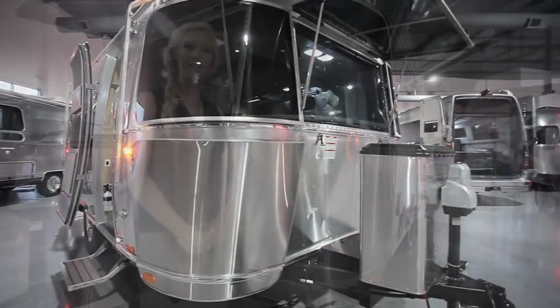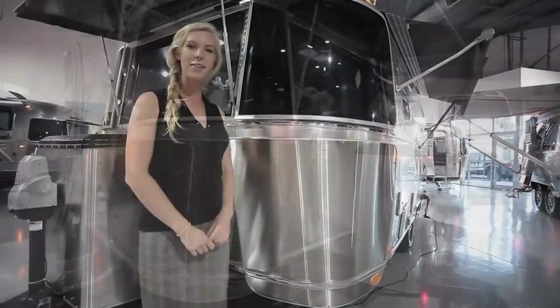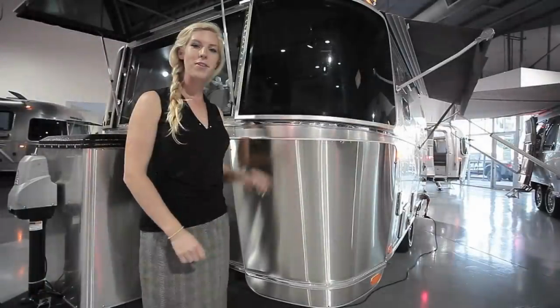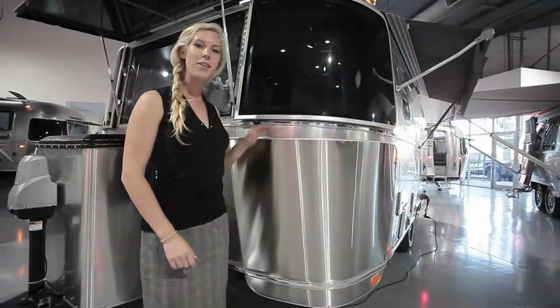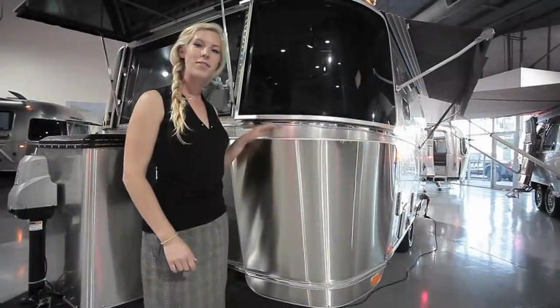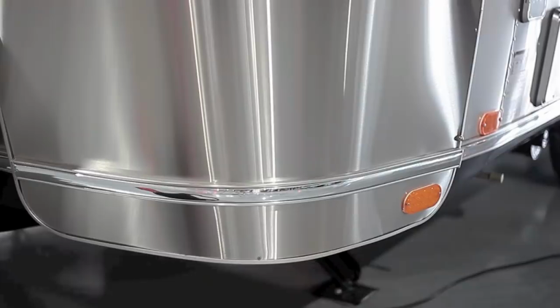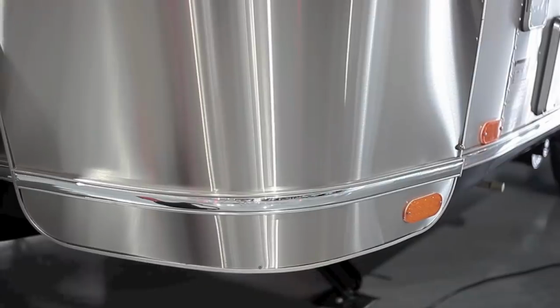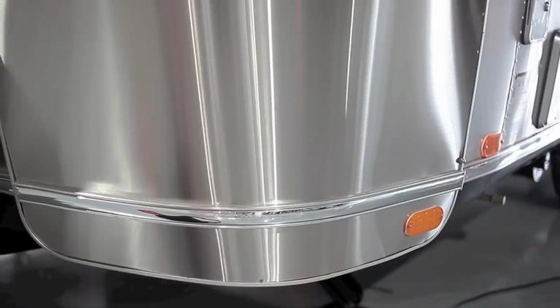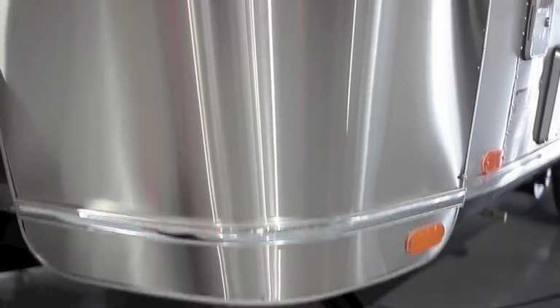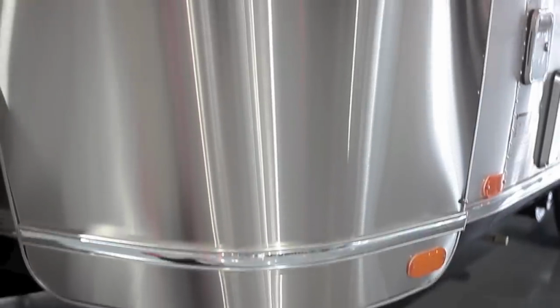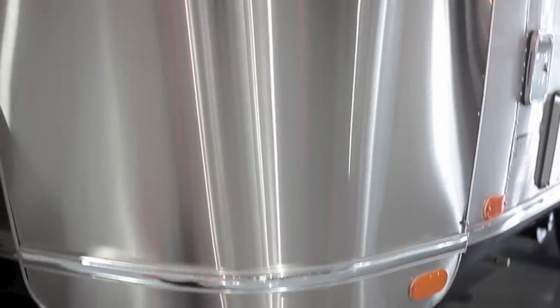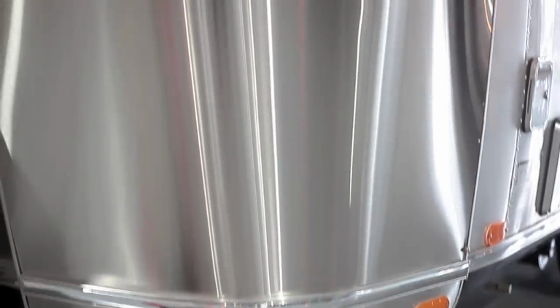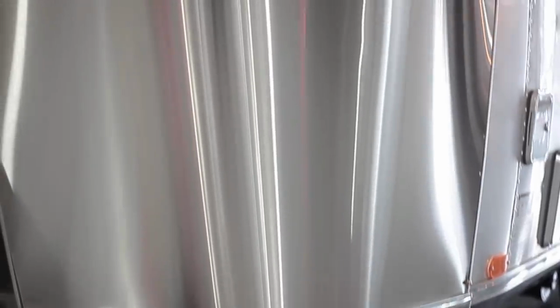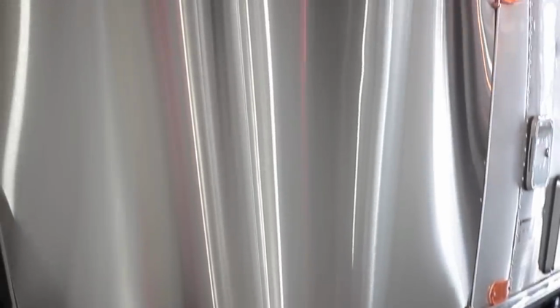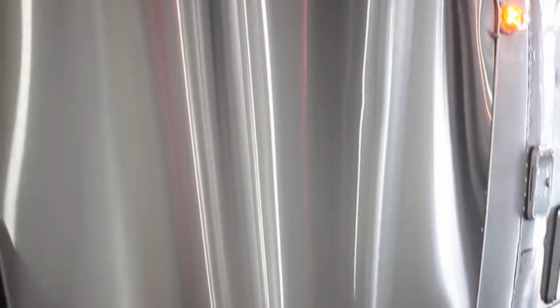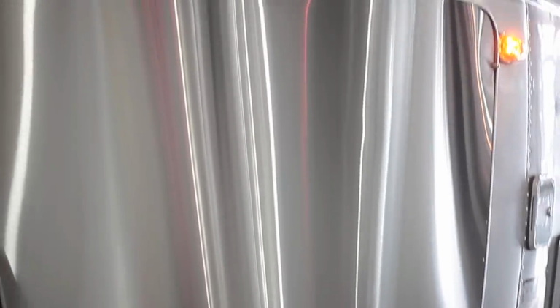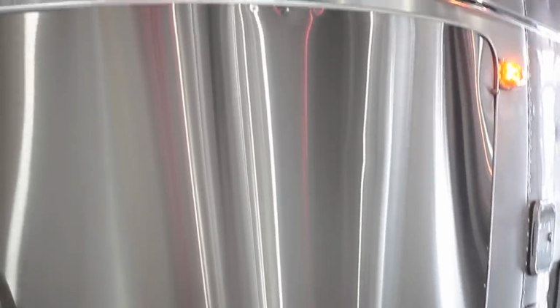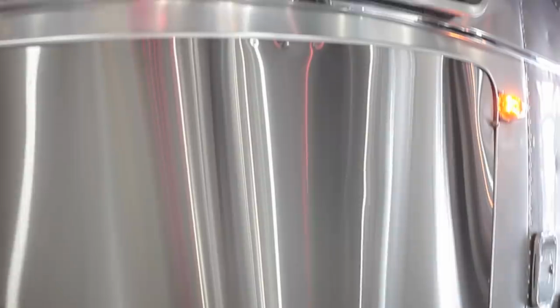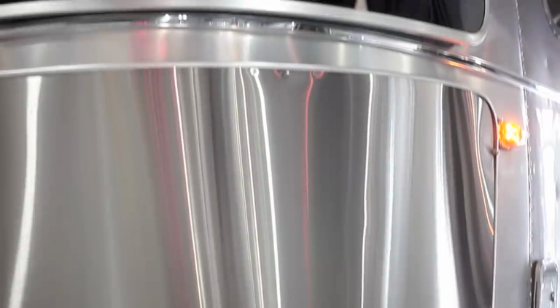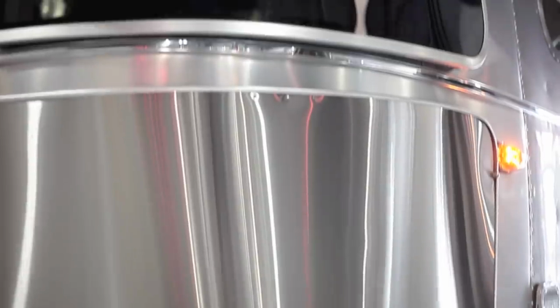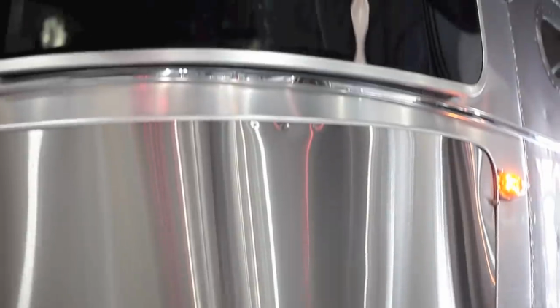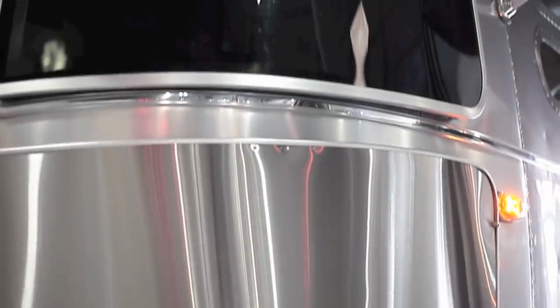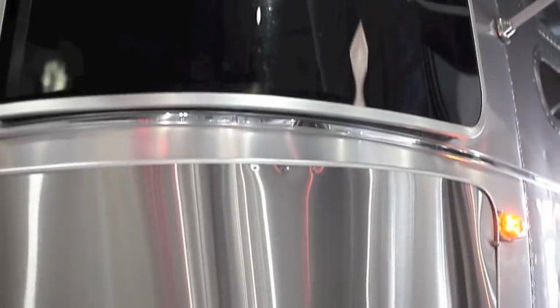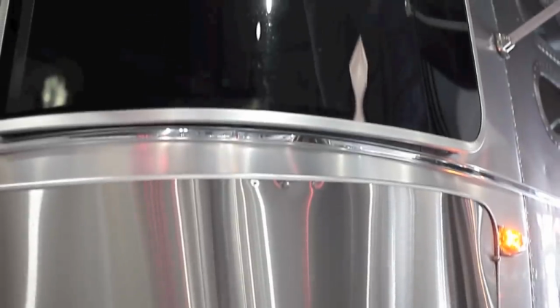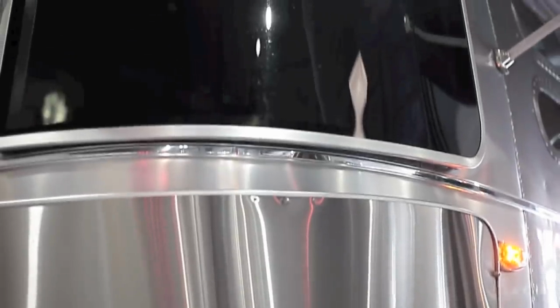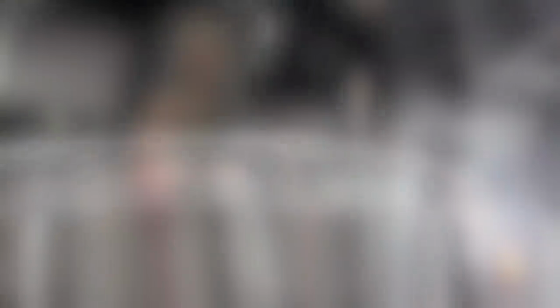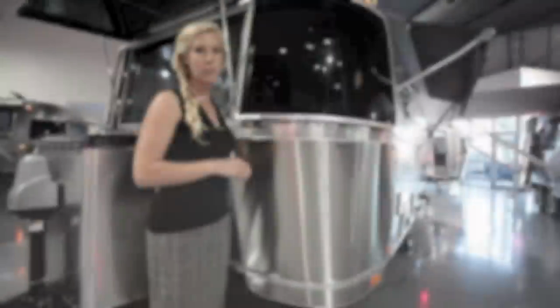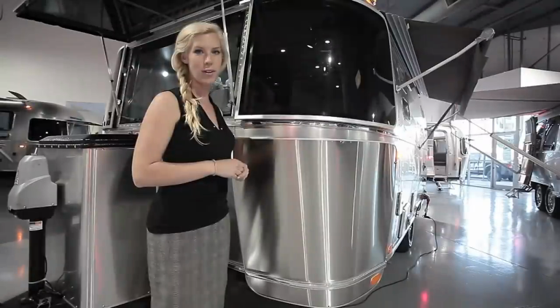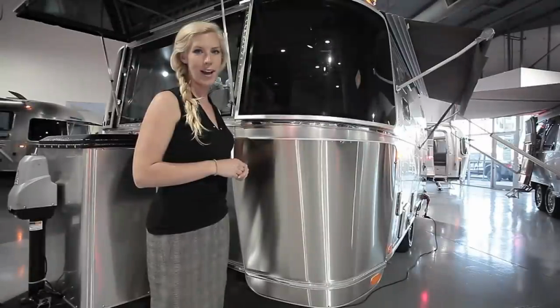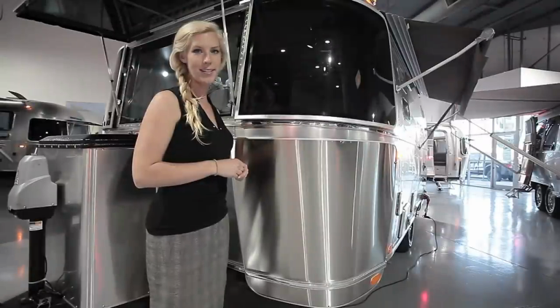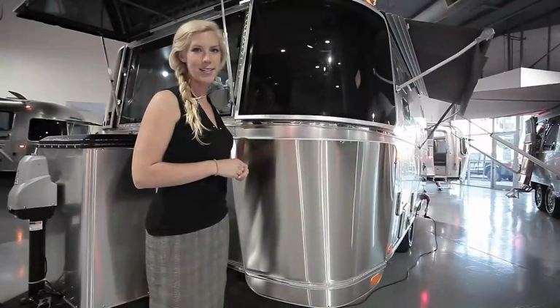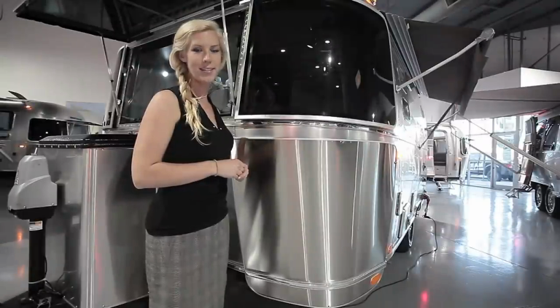At the front you have a stainless steel rock guard, and then the solar rock guard and the front glass.